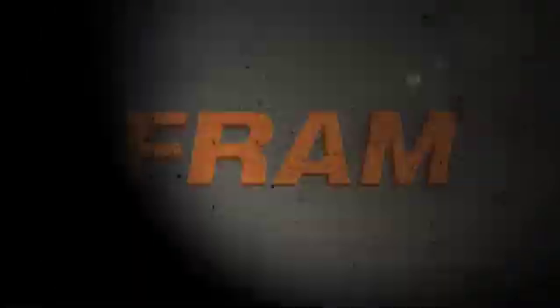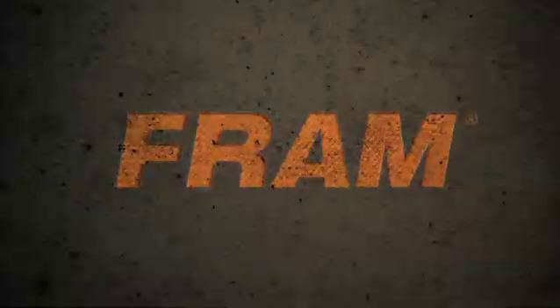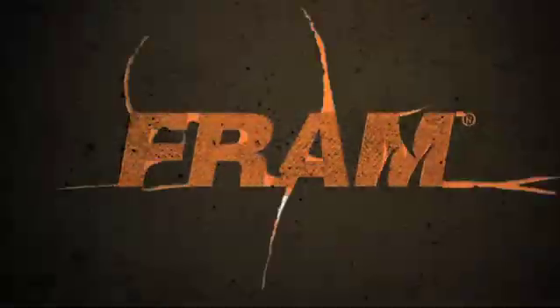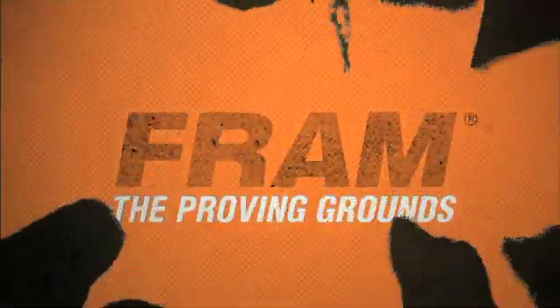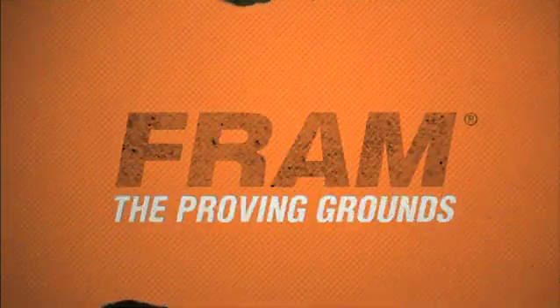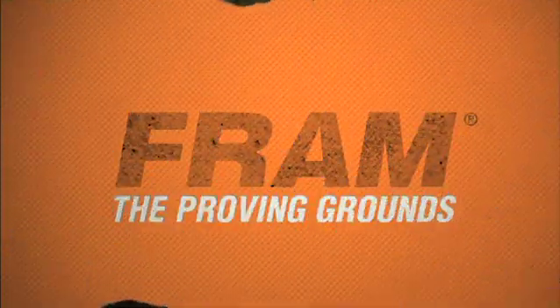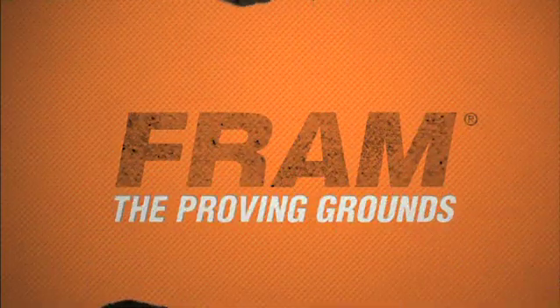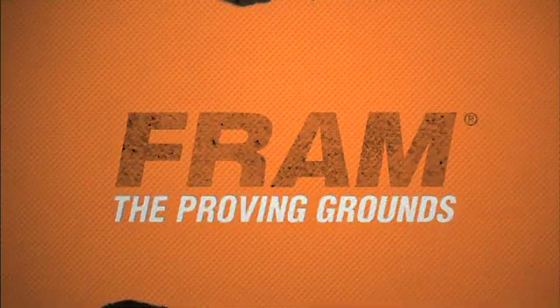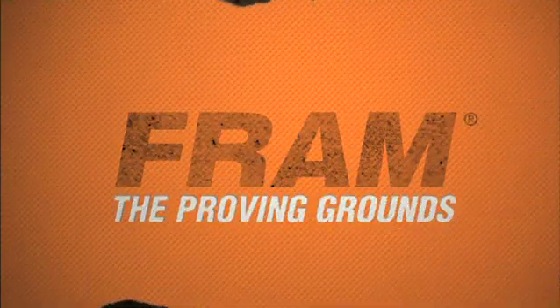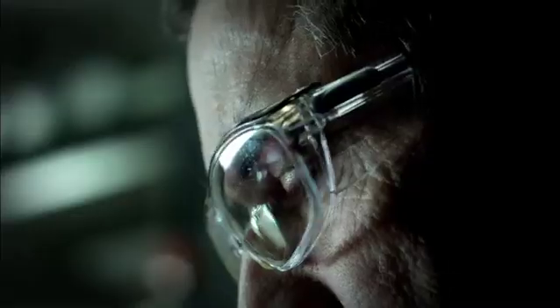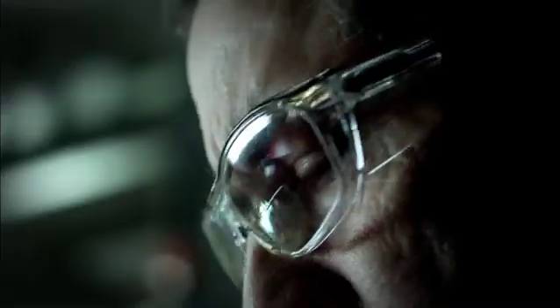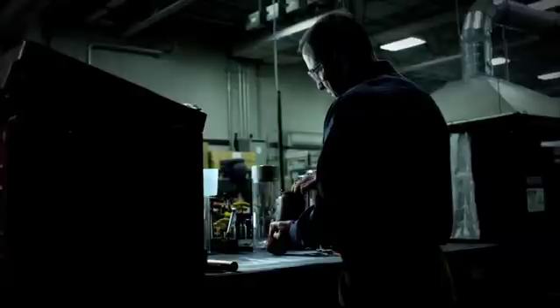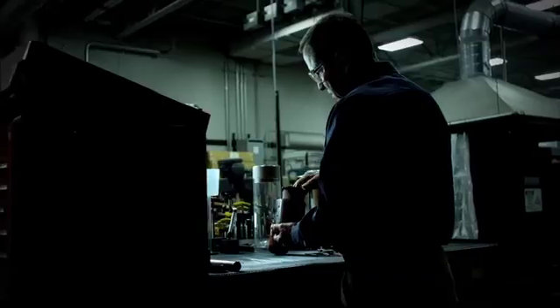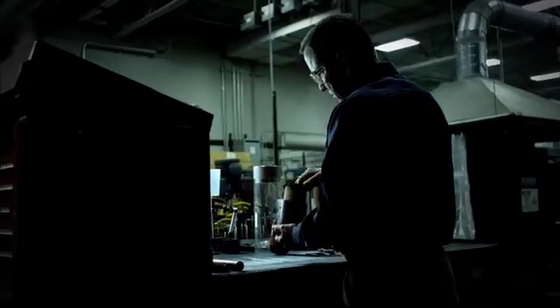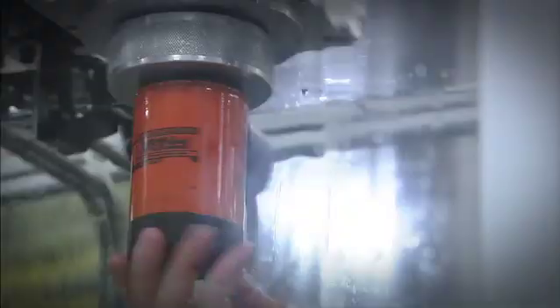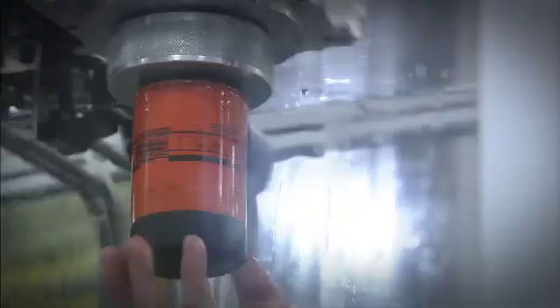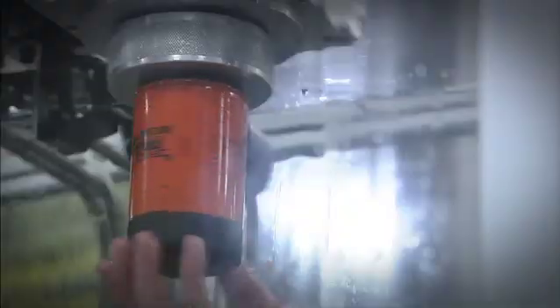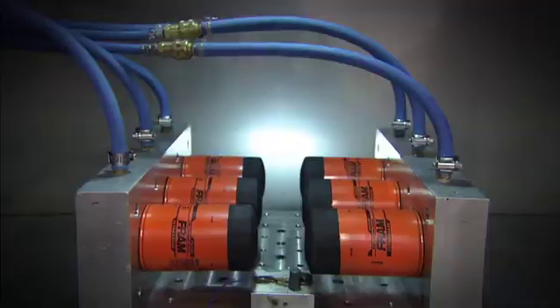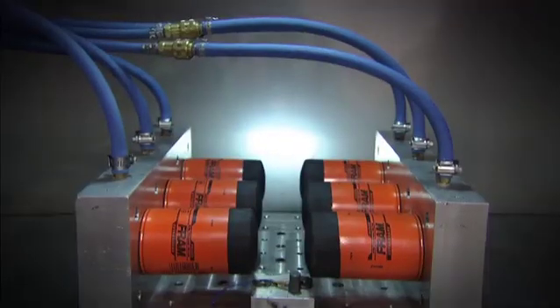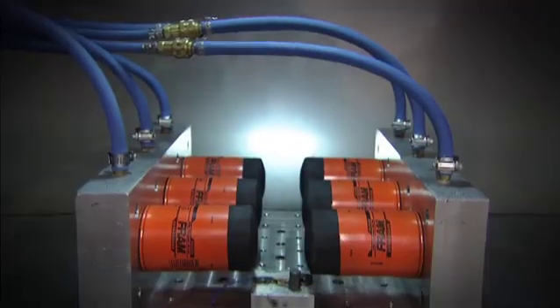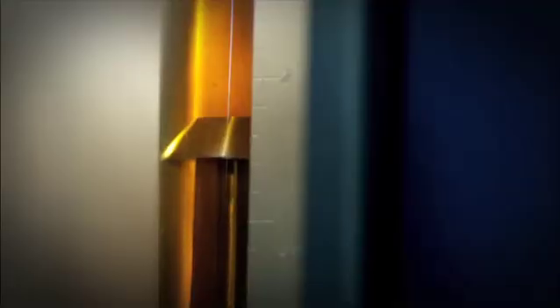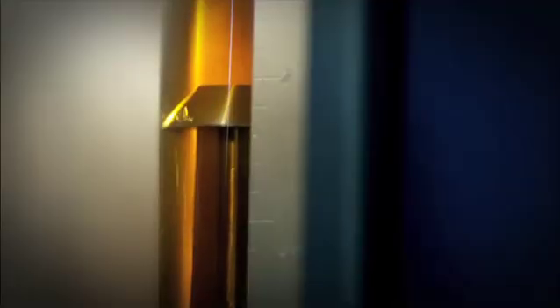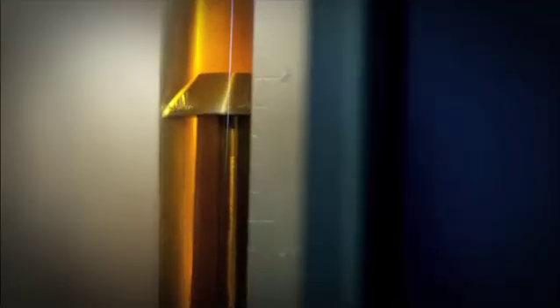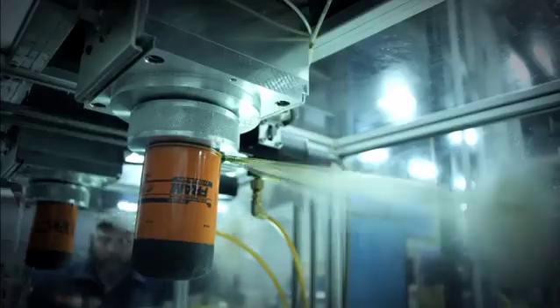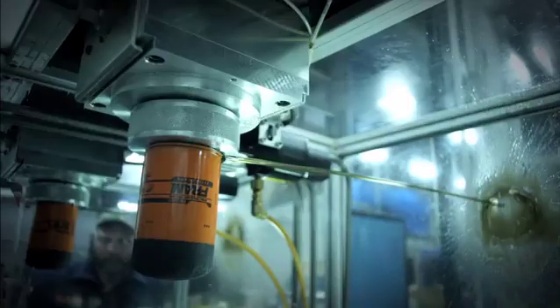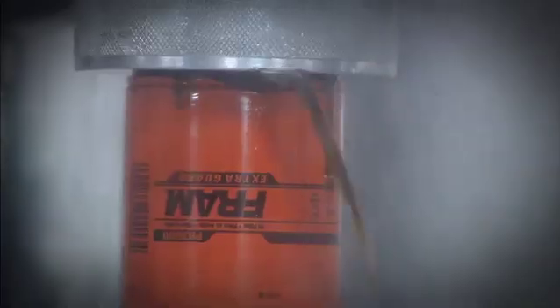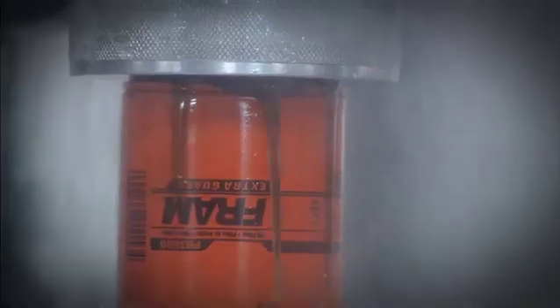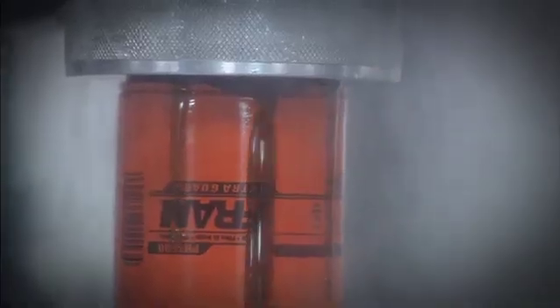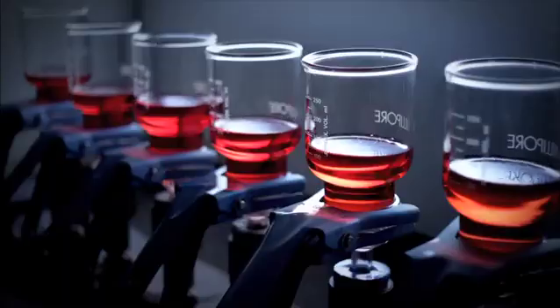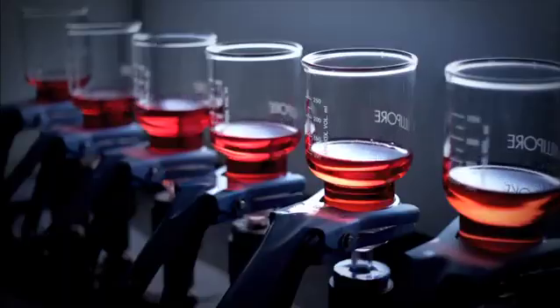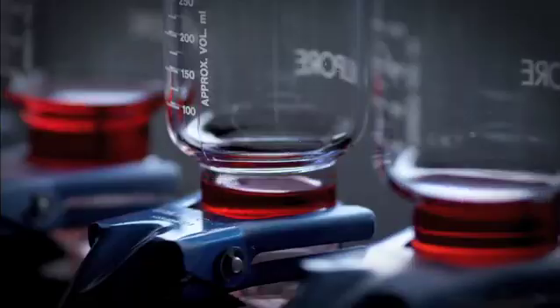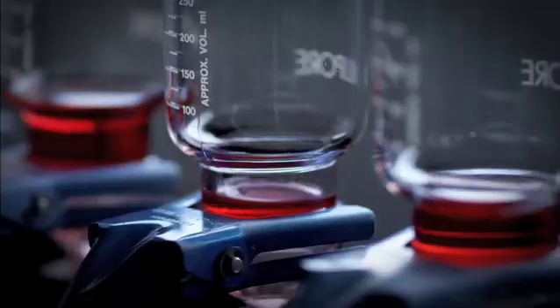Welcome to the Fram Proving Grounds, where engineers push filters to the extreme to help make sure failure isn't a part of your engine's life.